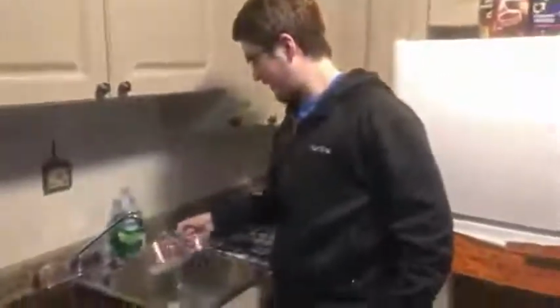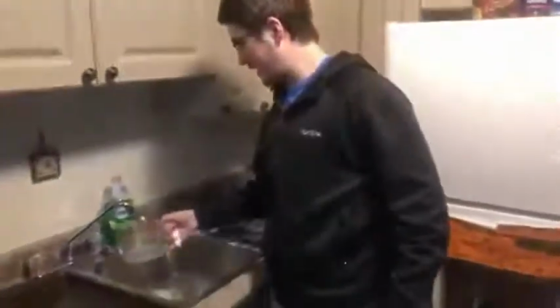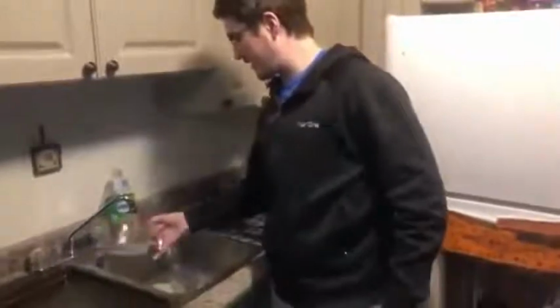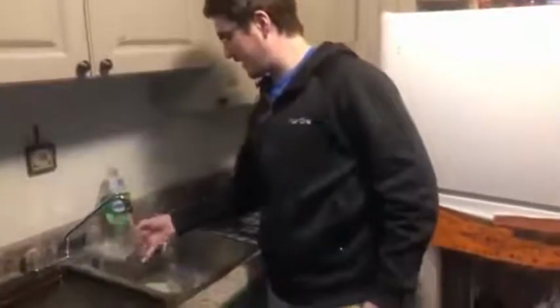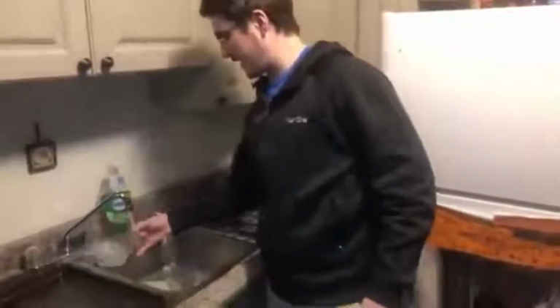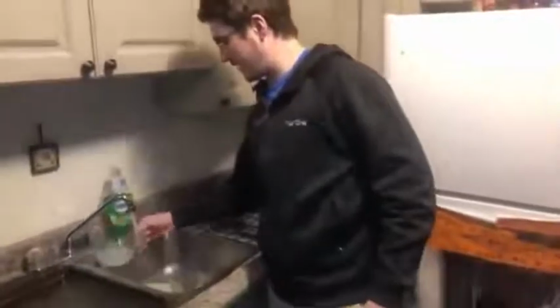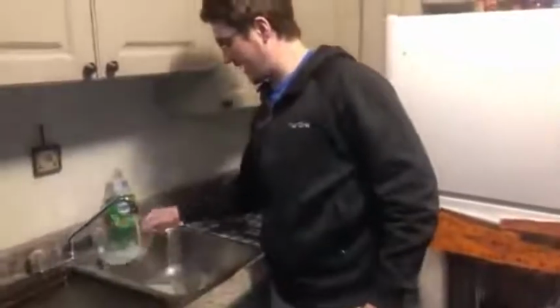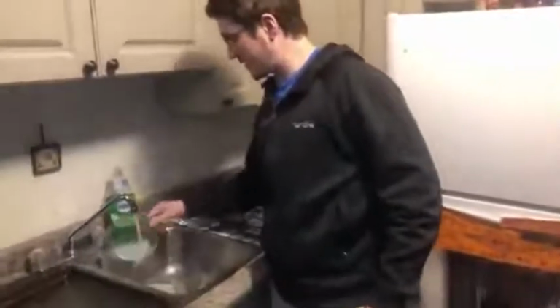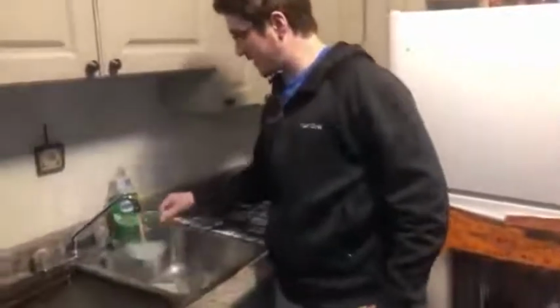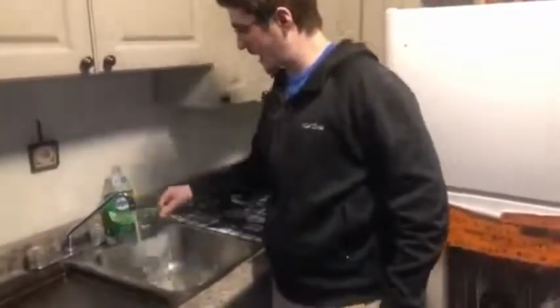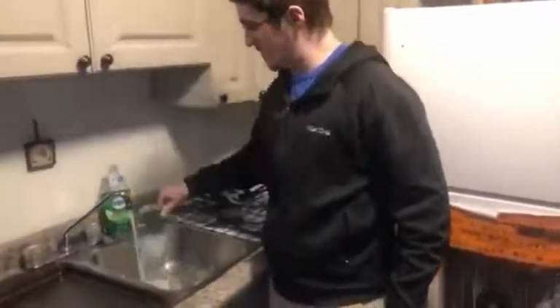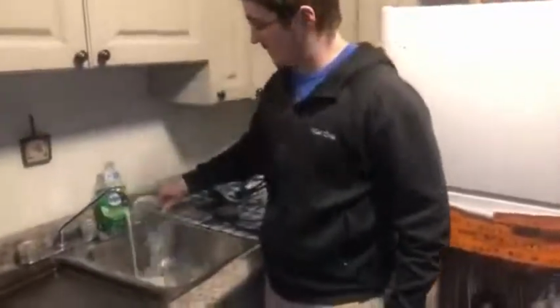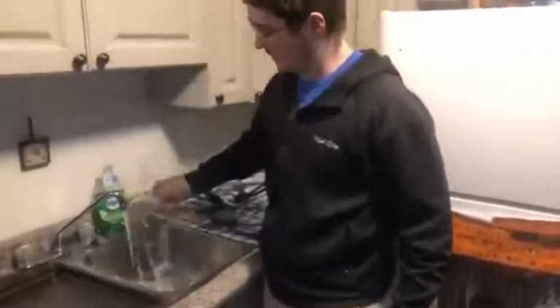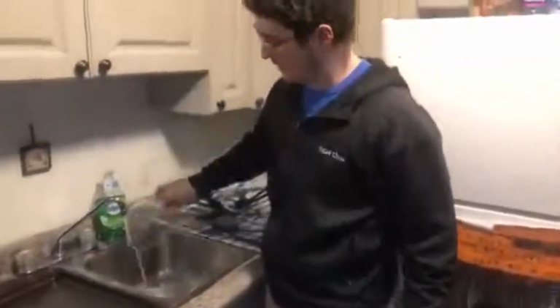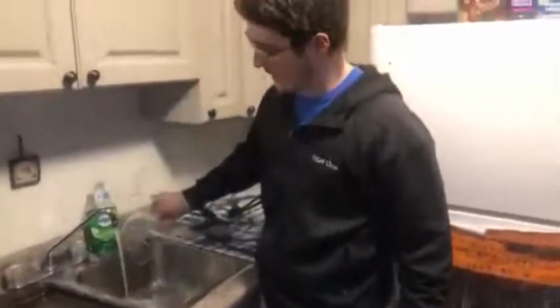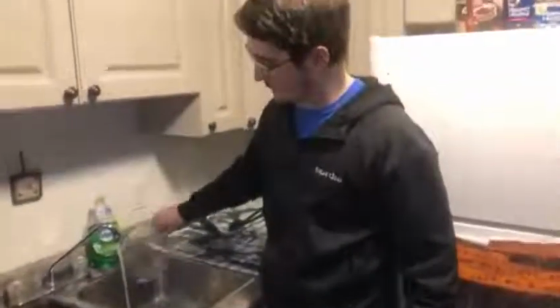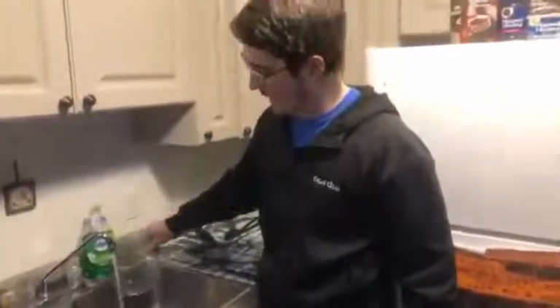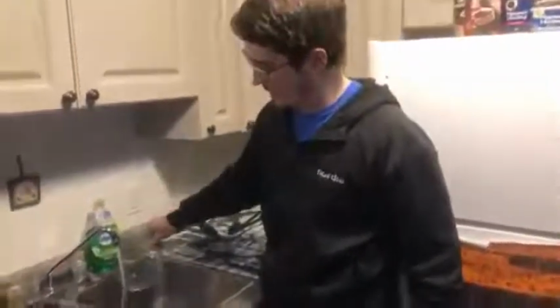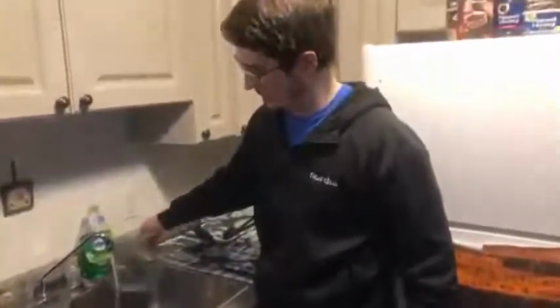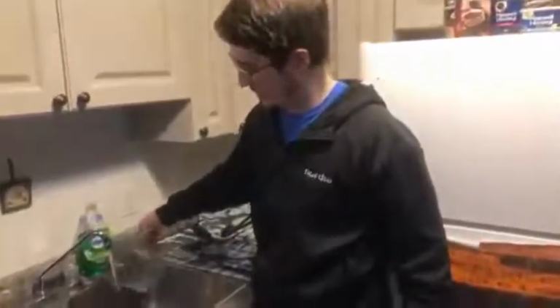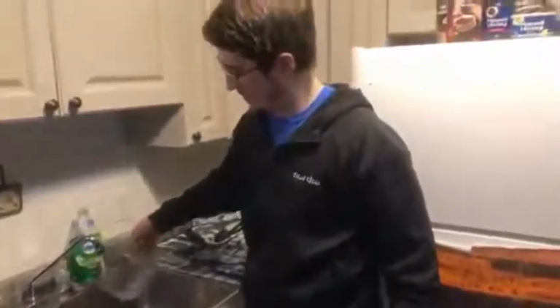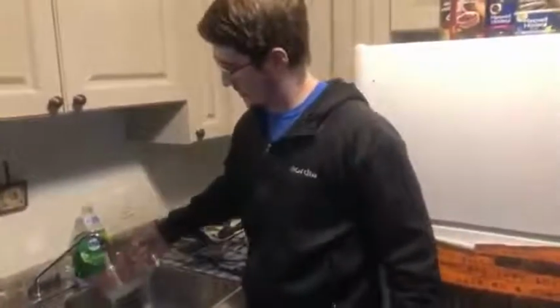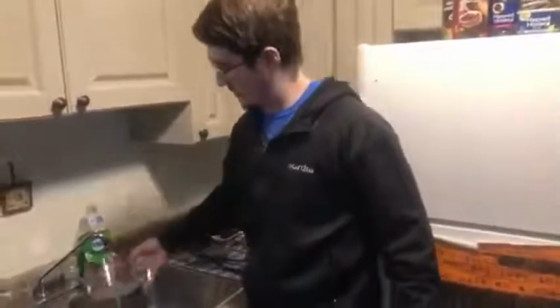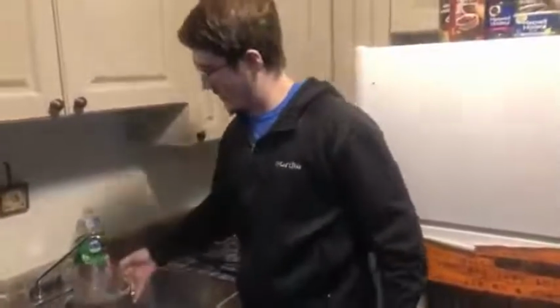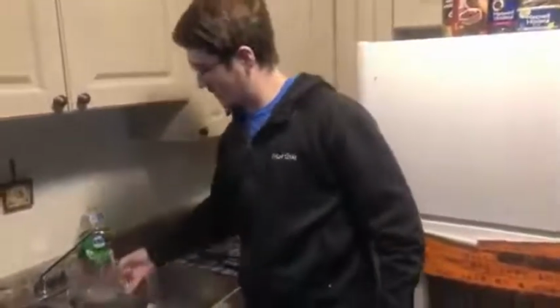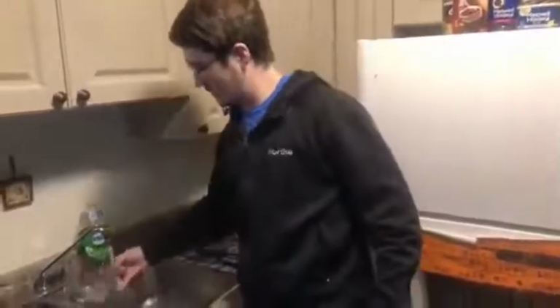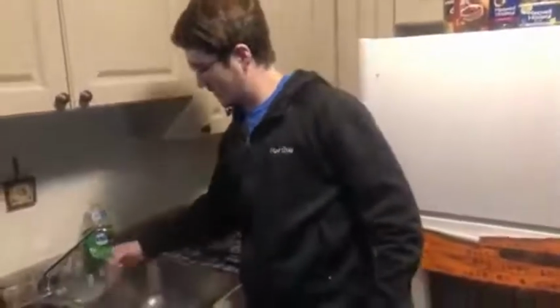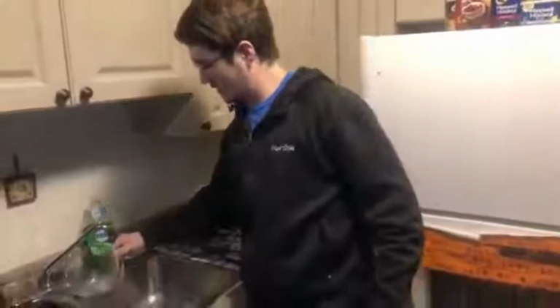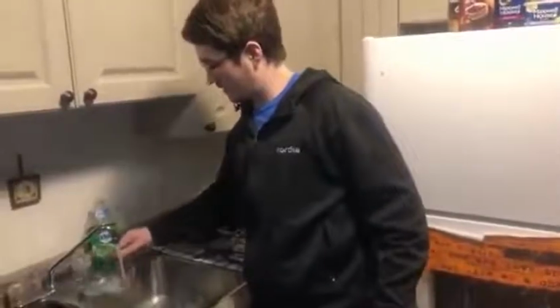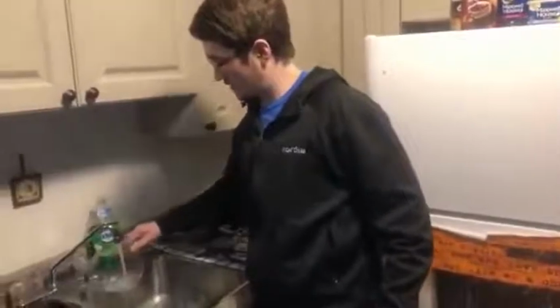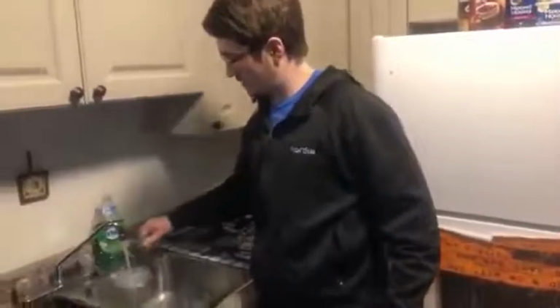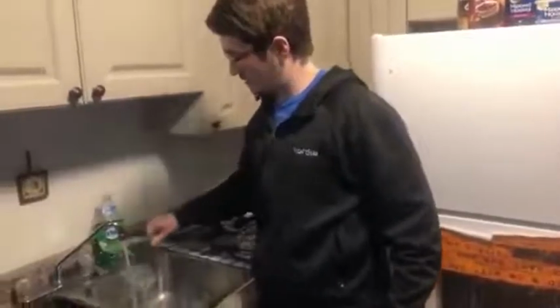I'll rinse out the measuring cup and then I don't have to wash it because I don't imagine they're going to last very long.